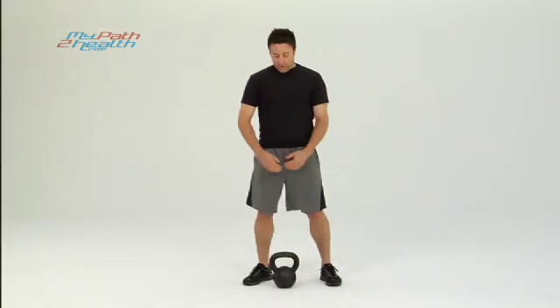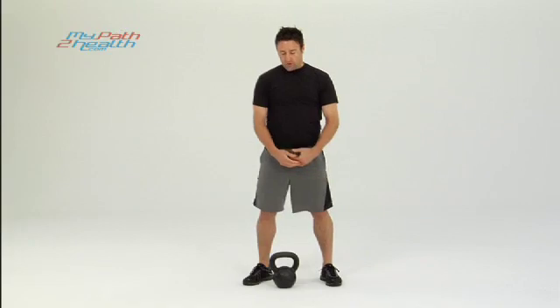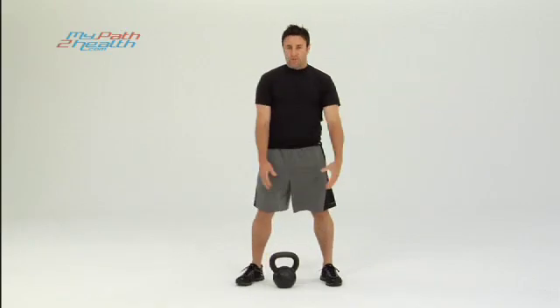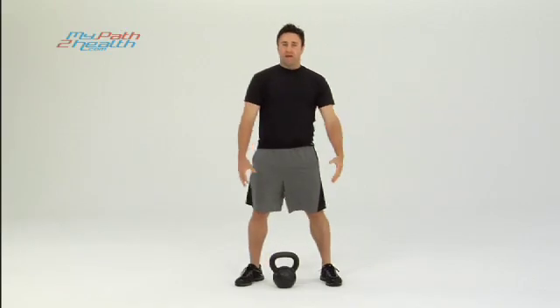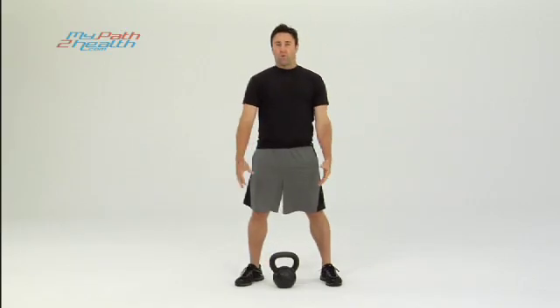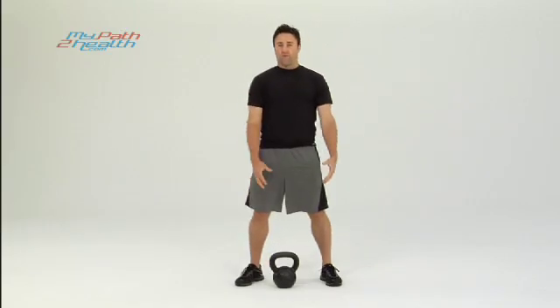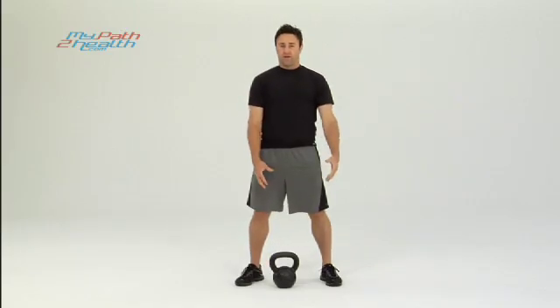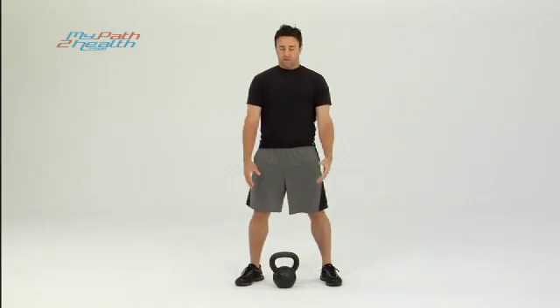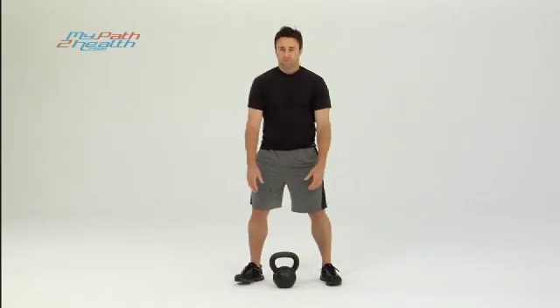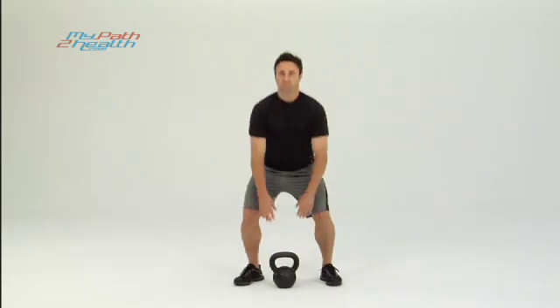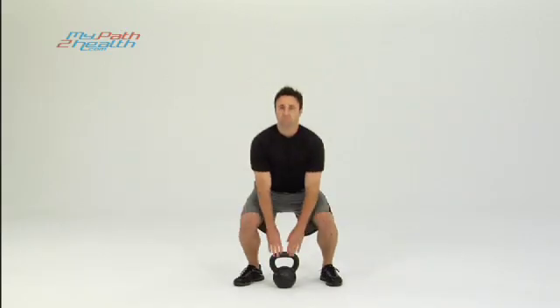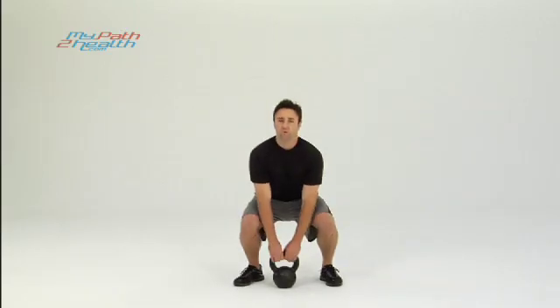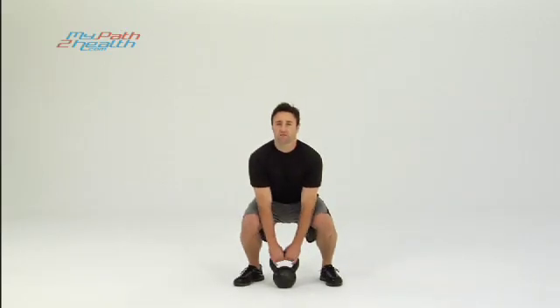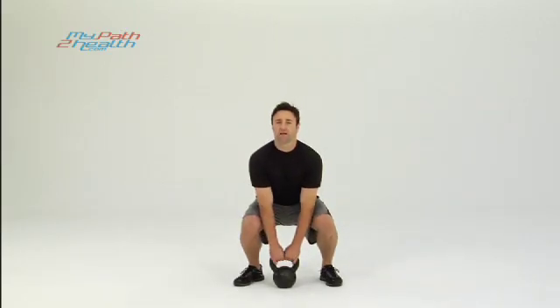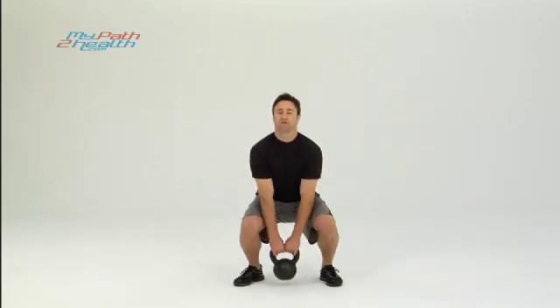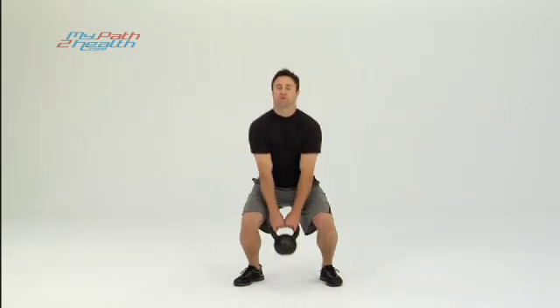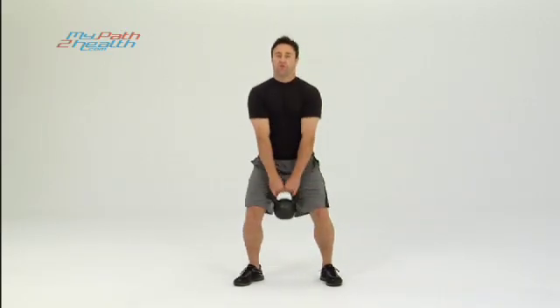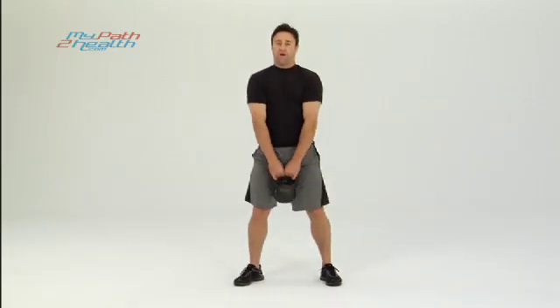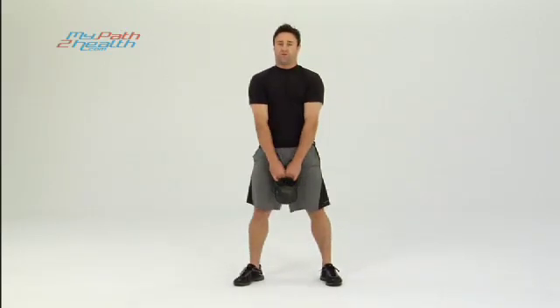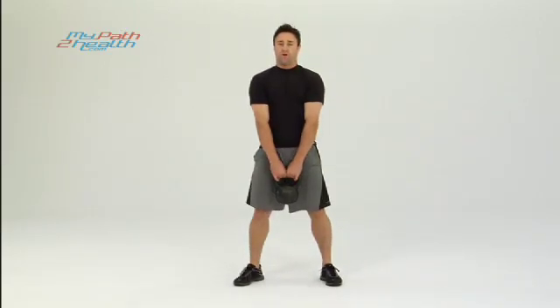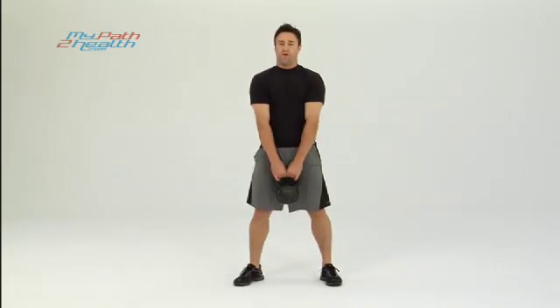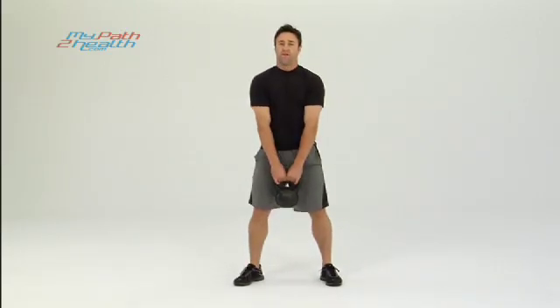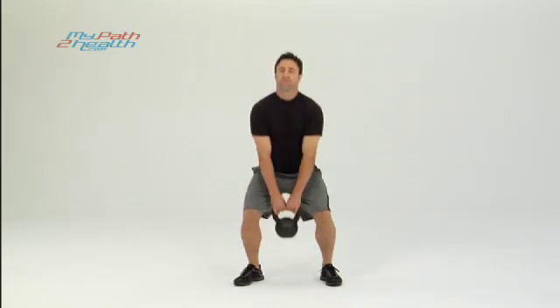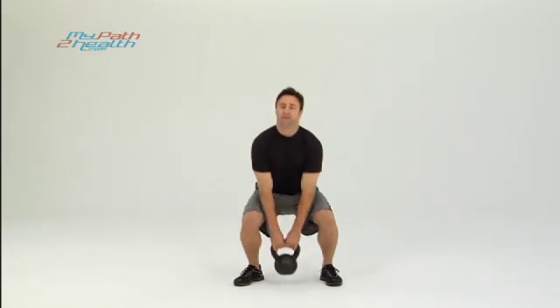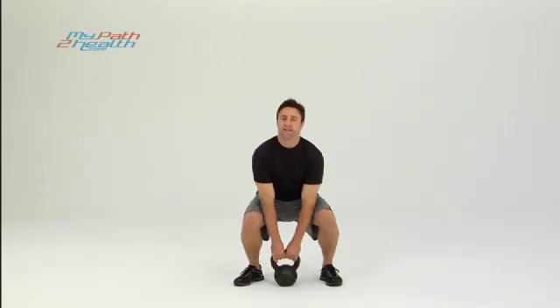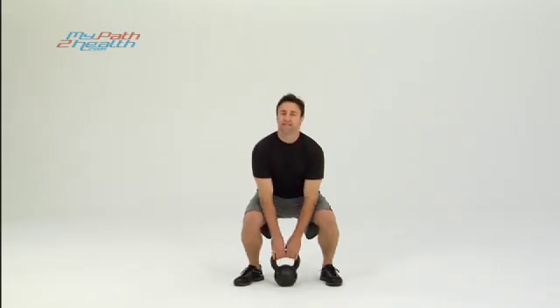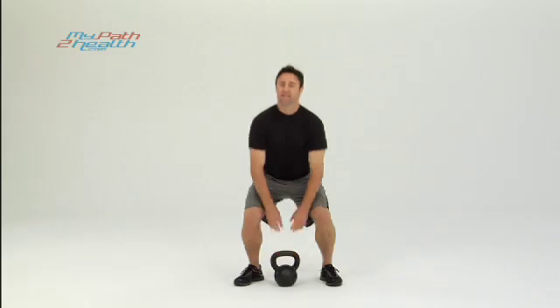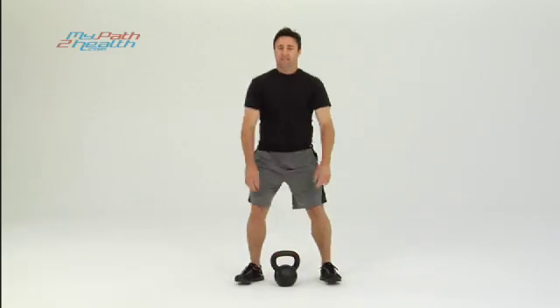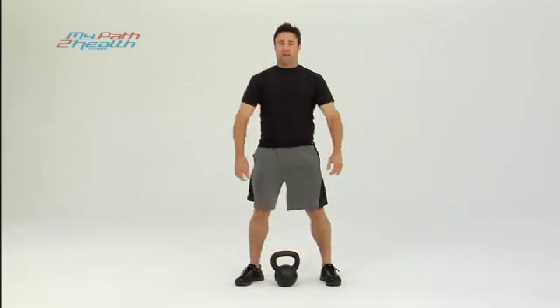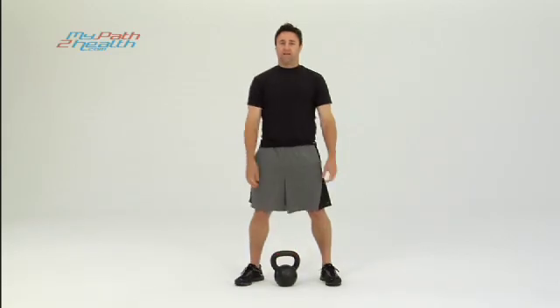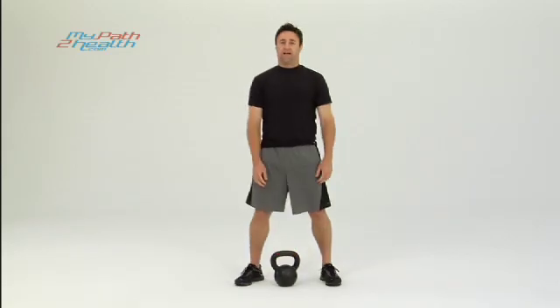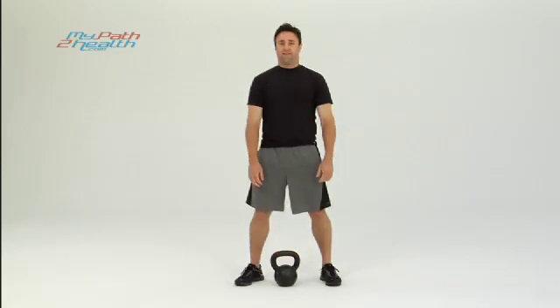You can use a little bit heavier weight for this. Straight up strong. This is the kettlebell deadlift.